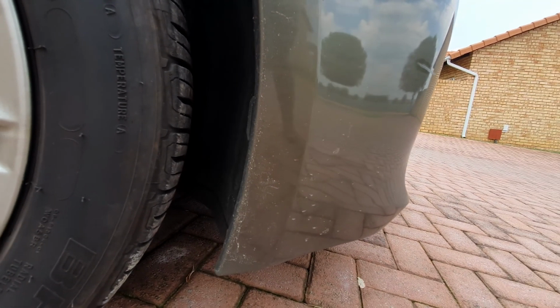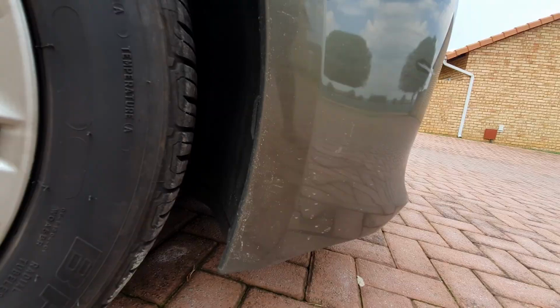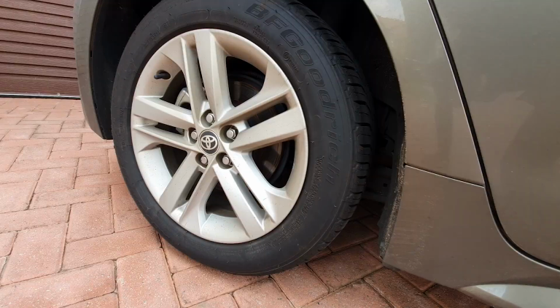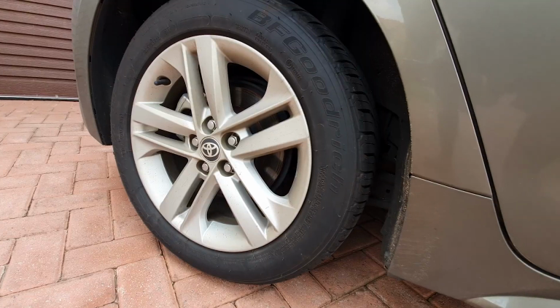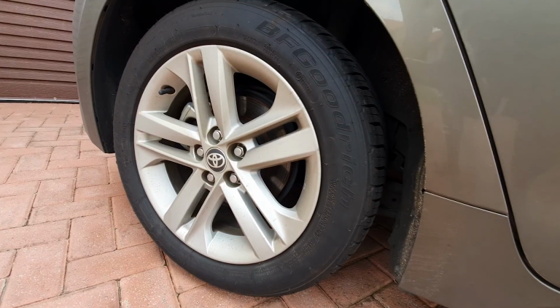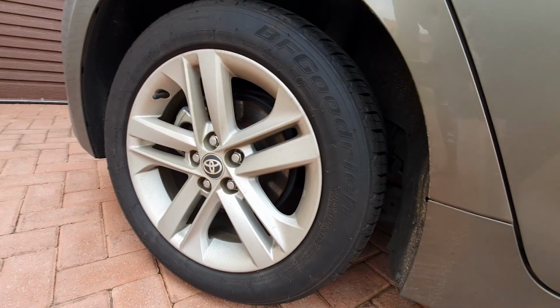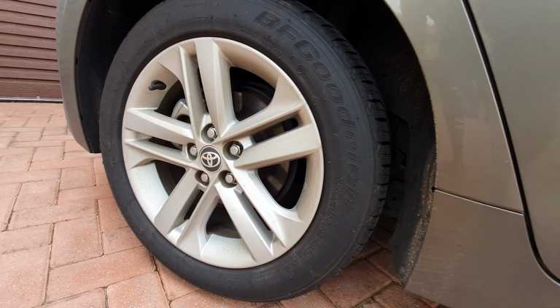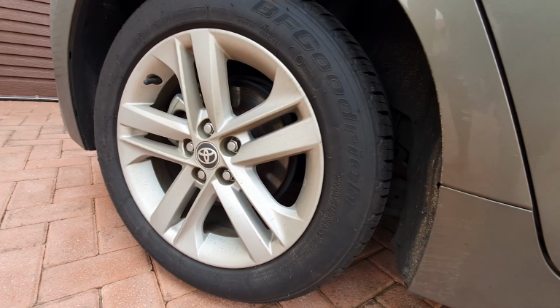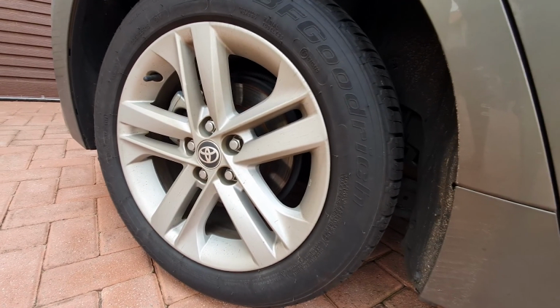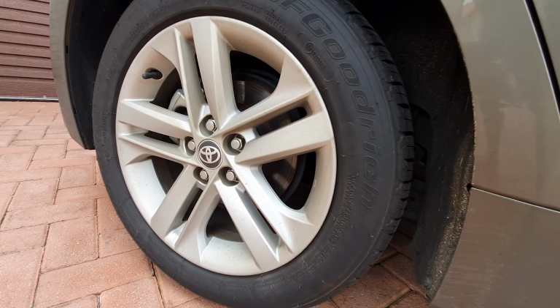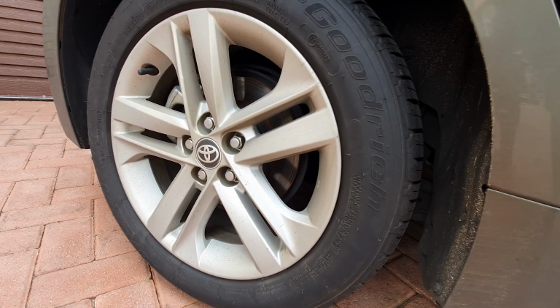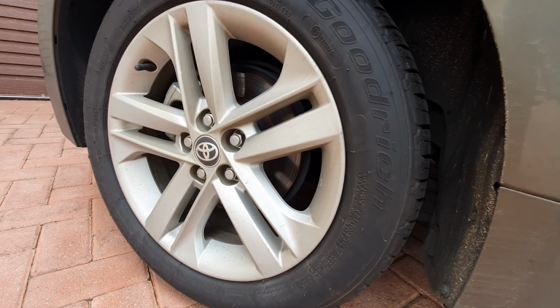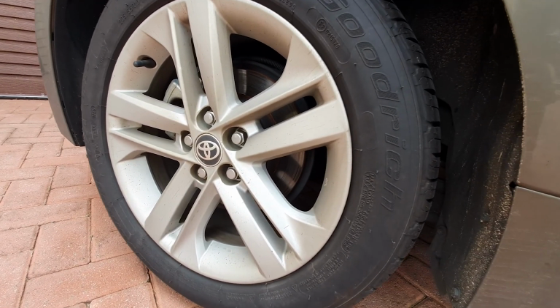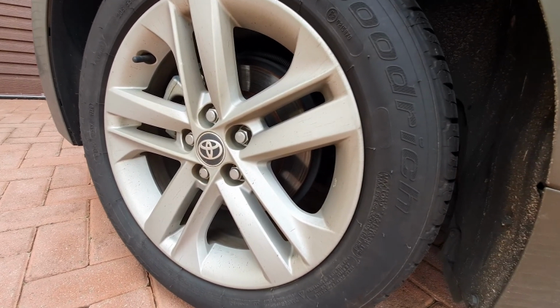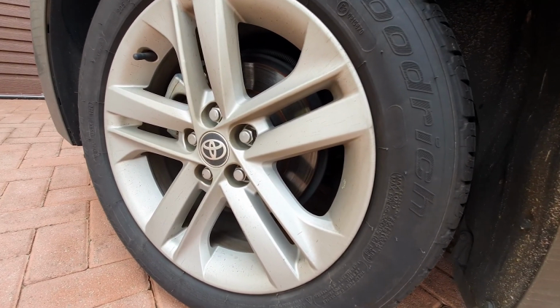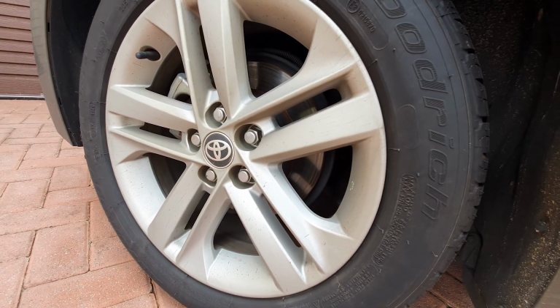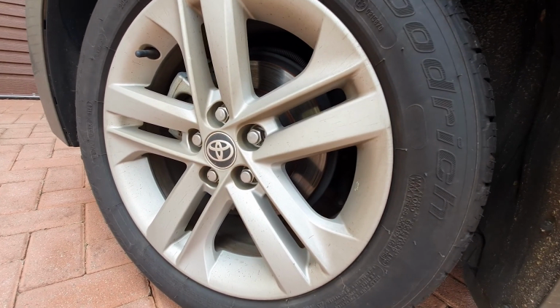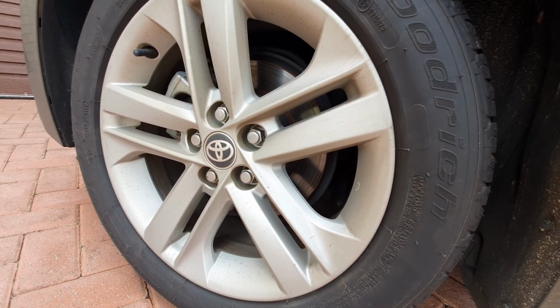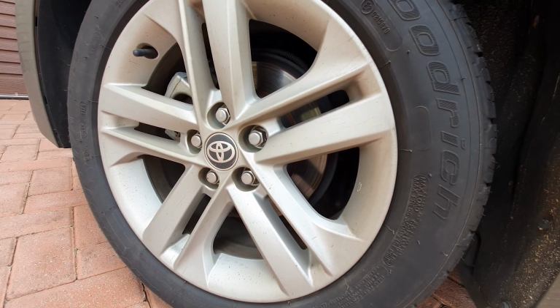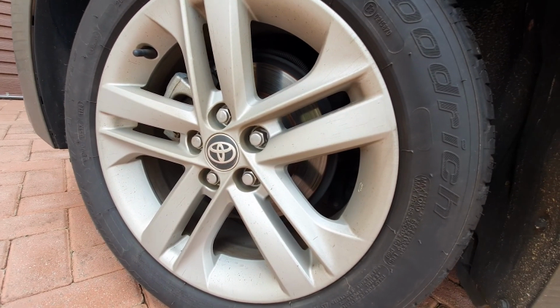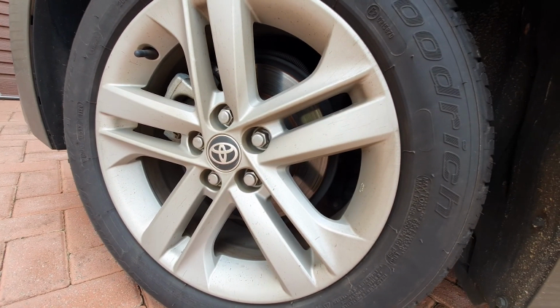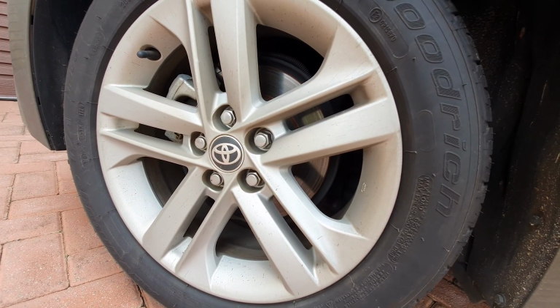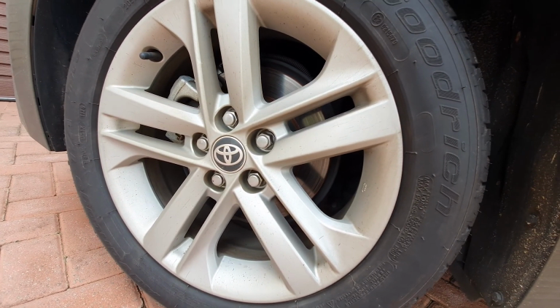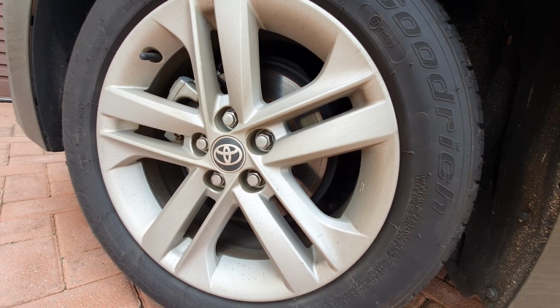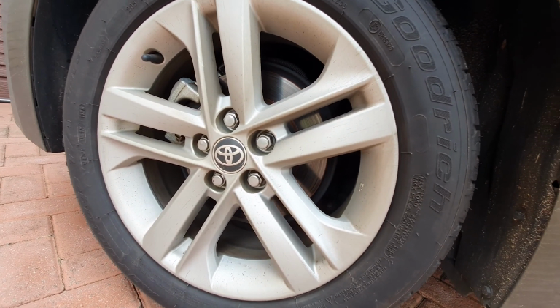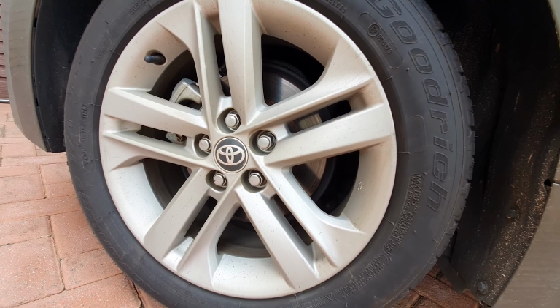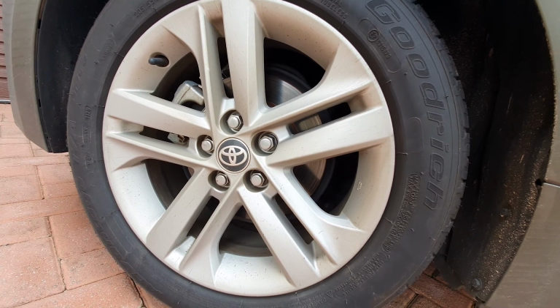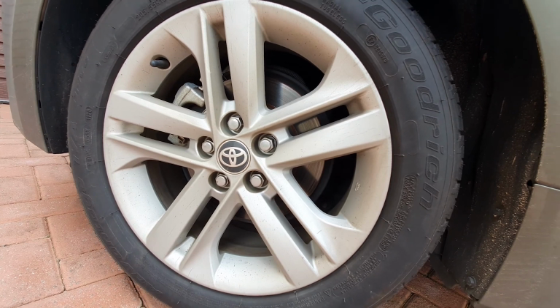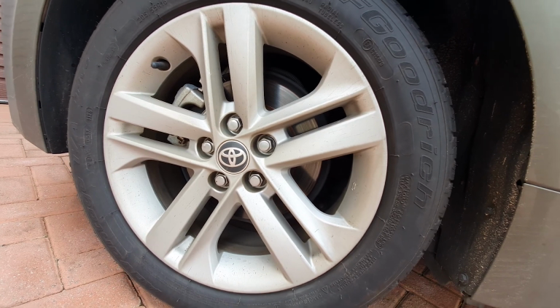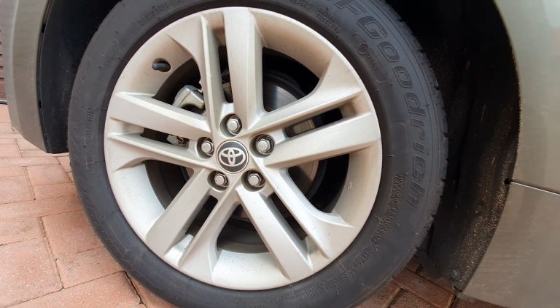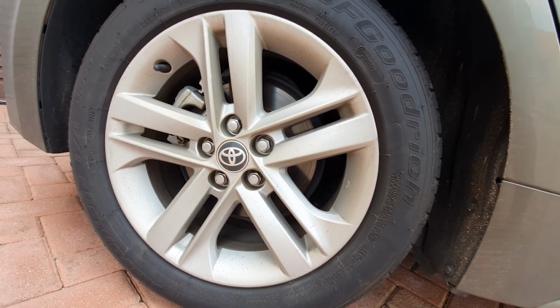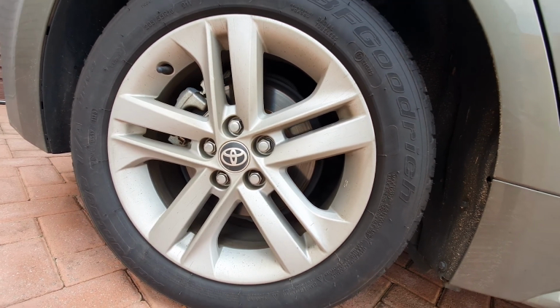Moving on to the wheels — as you can see, really dirty. I'm not going to use any of the other products, I'm just going to use the foam shampoo.